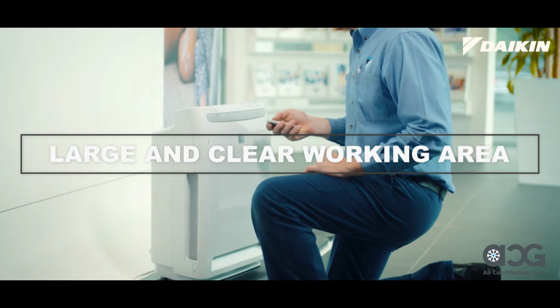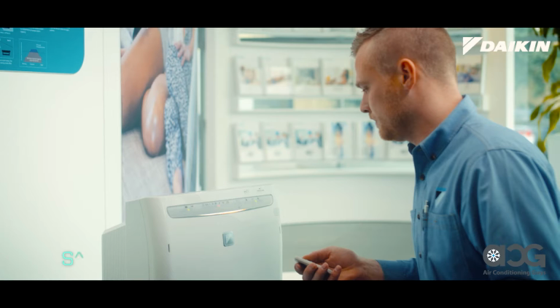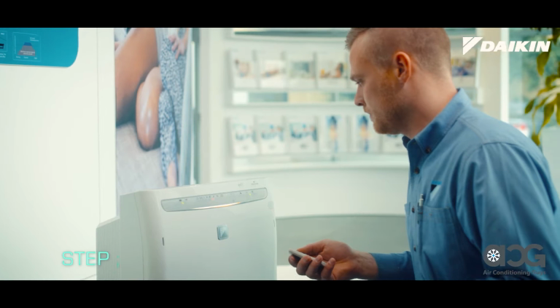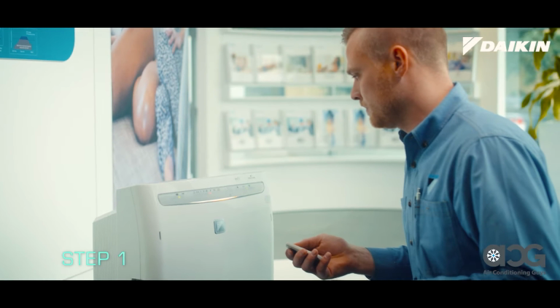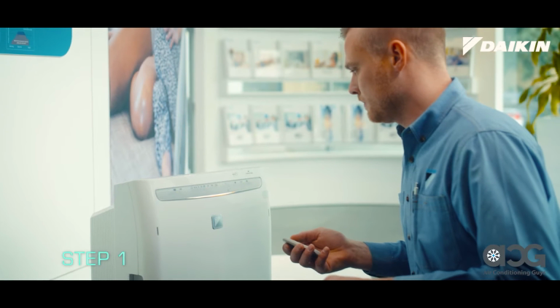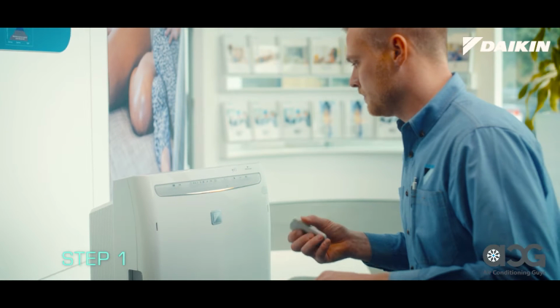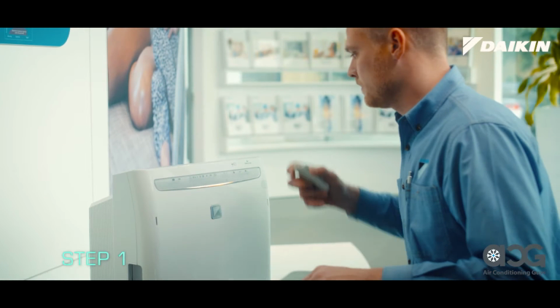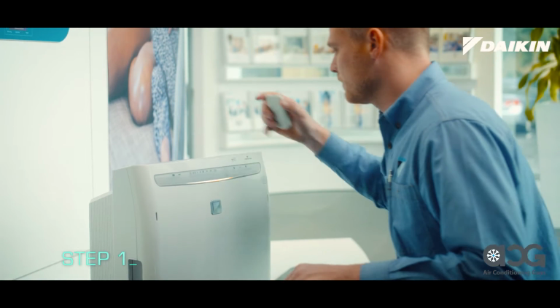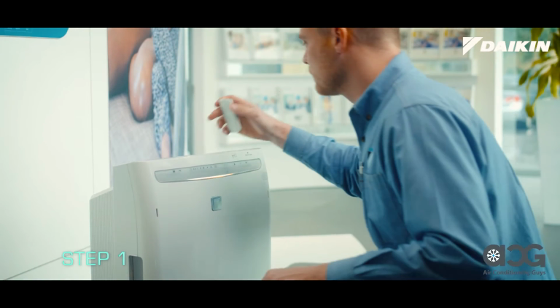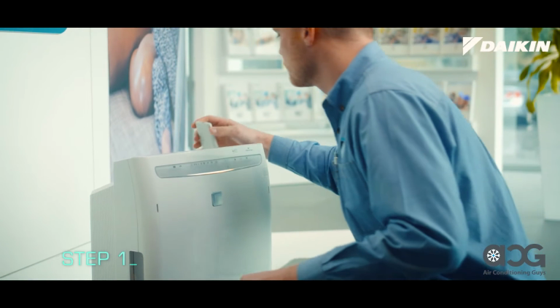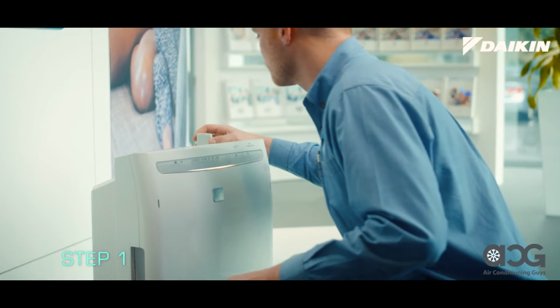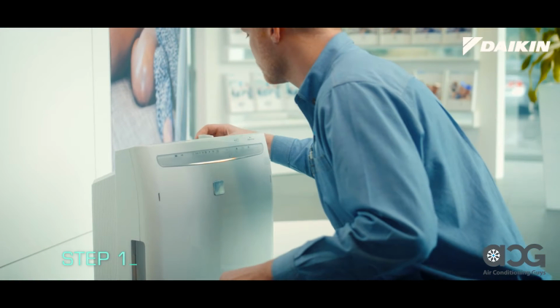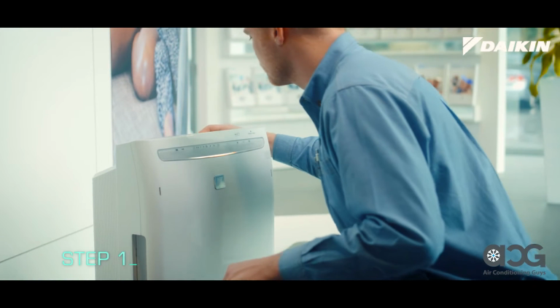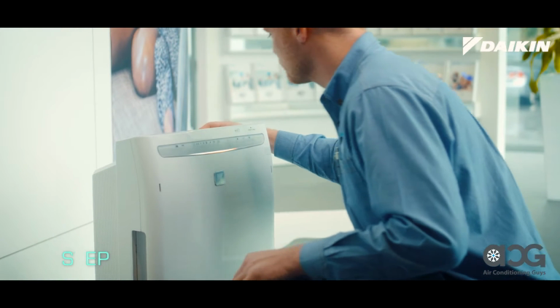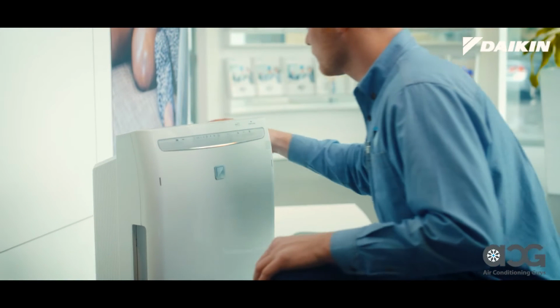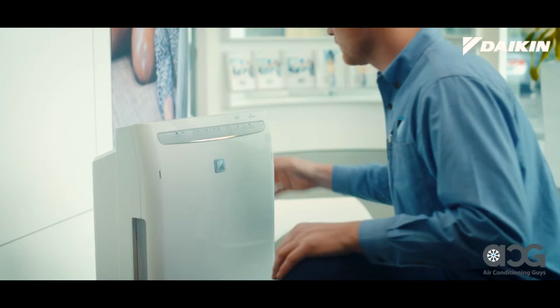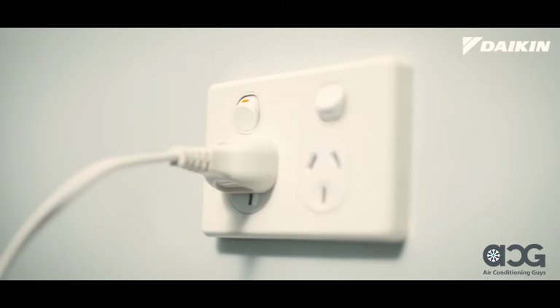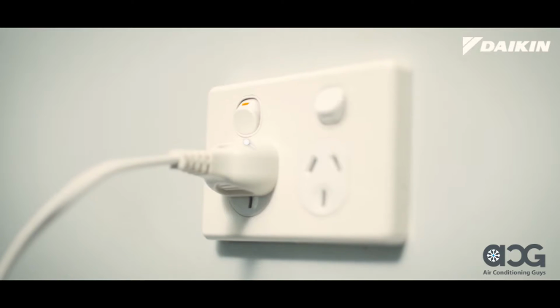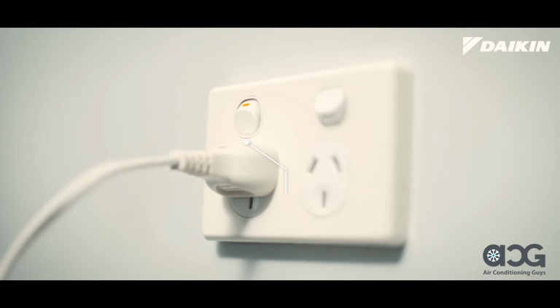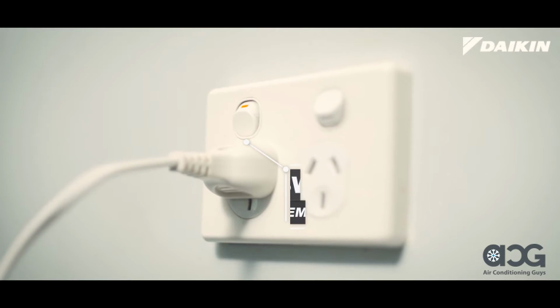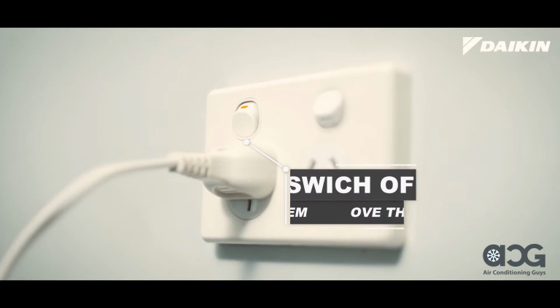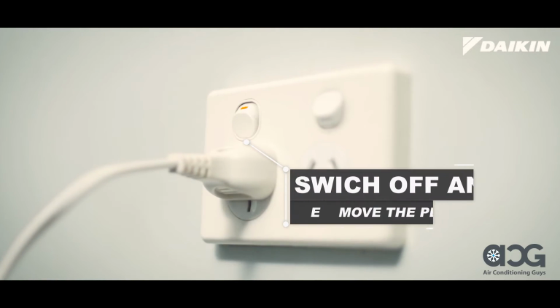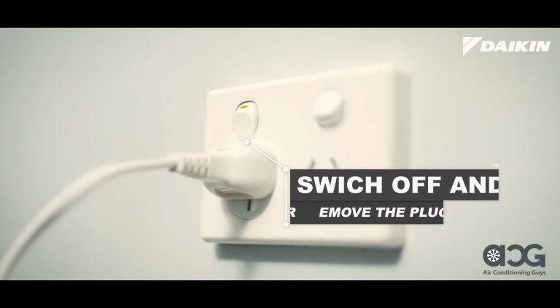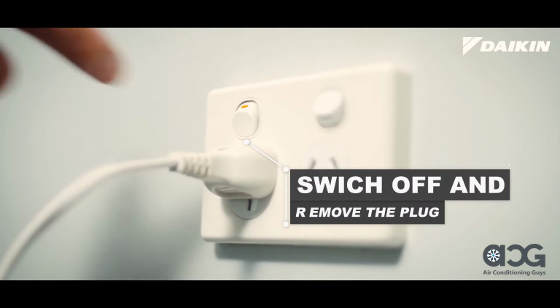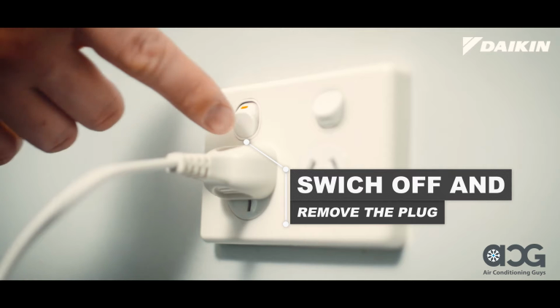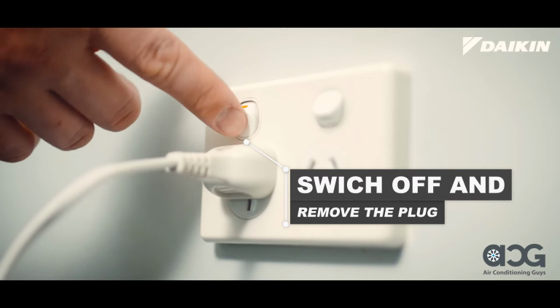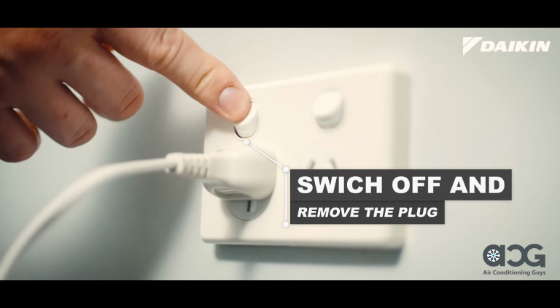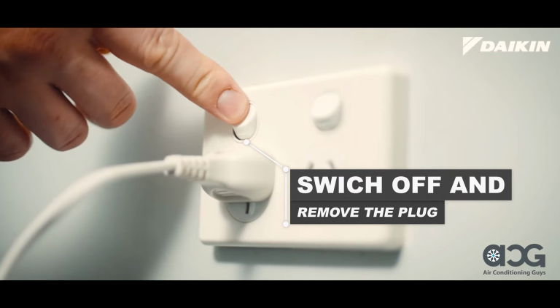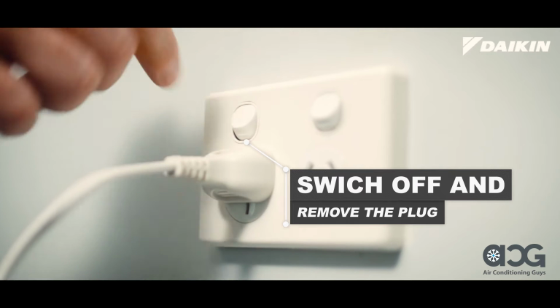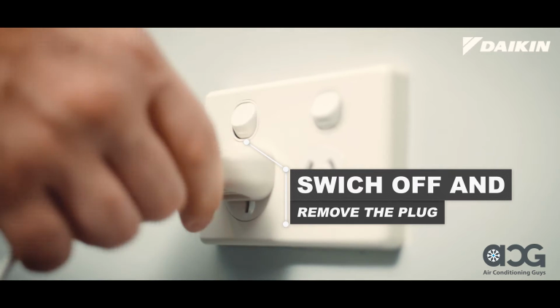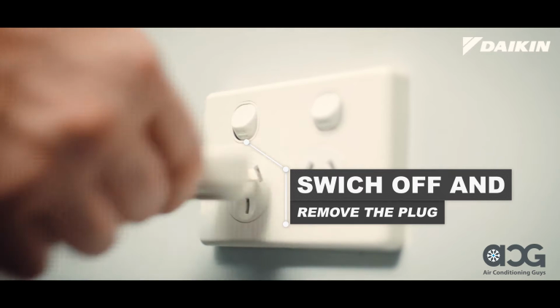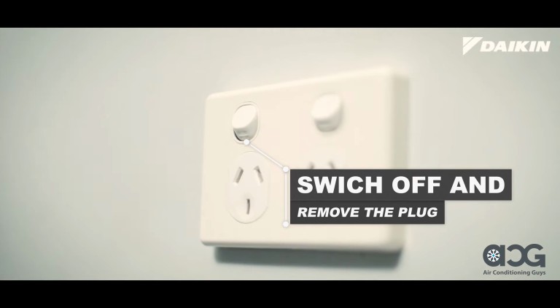The first step is to turn your unit off using your remote controller. Switch off the power at the wall and remove the plug from the socket.